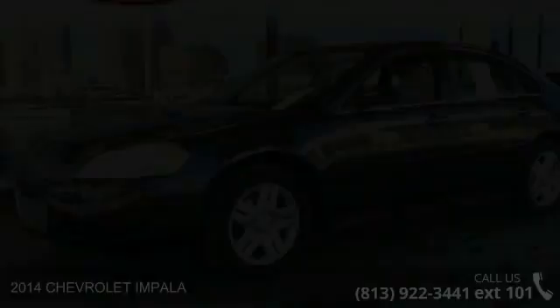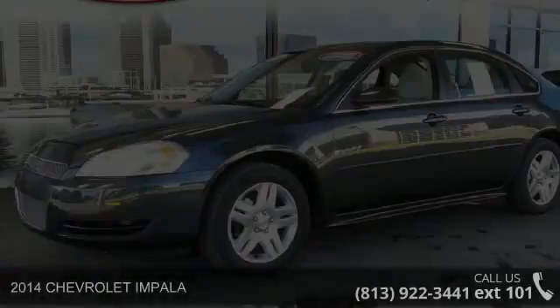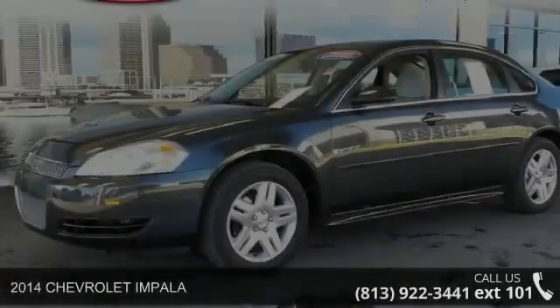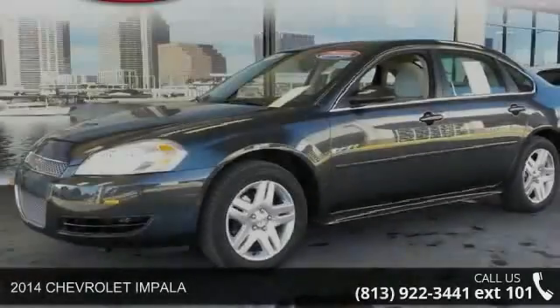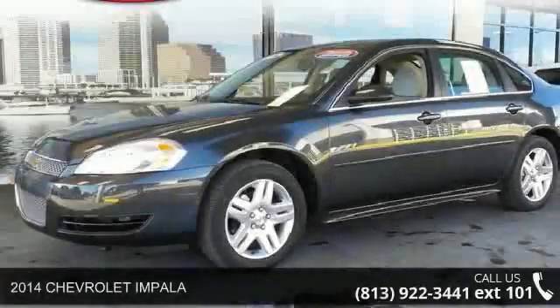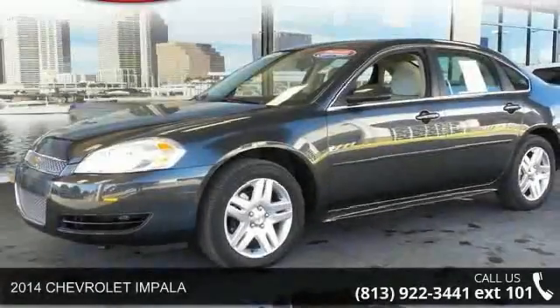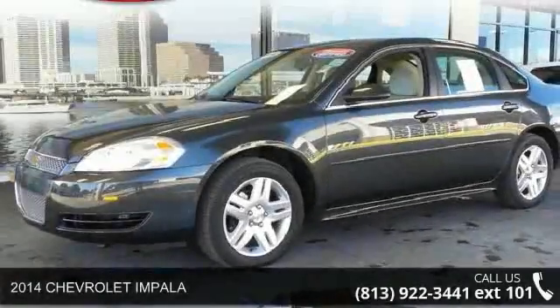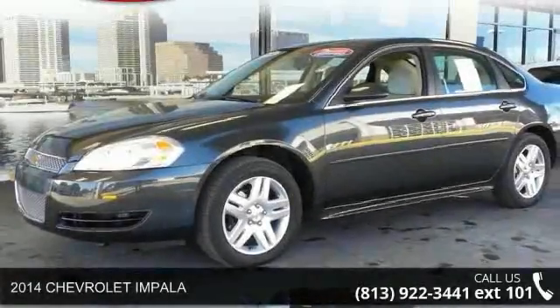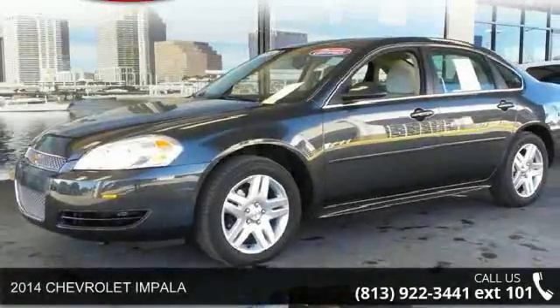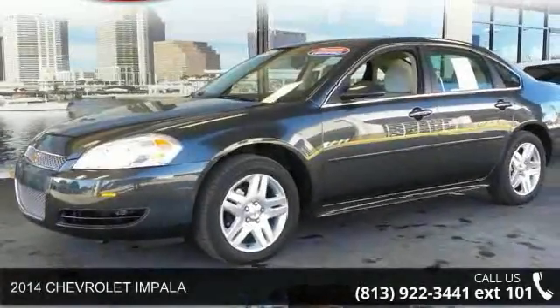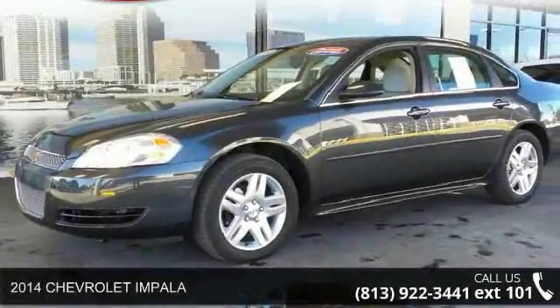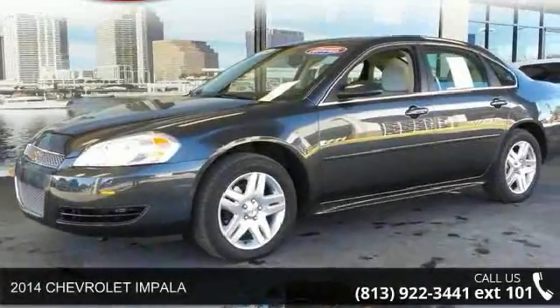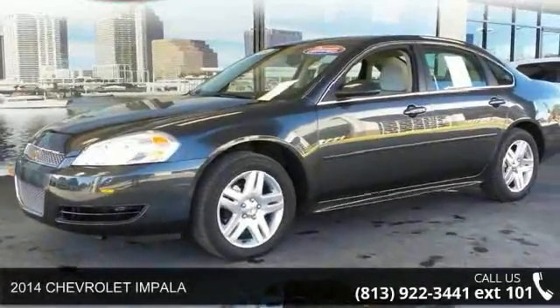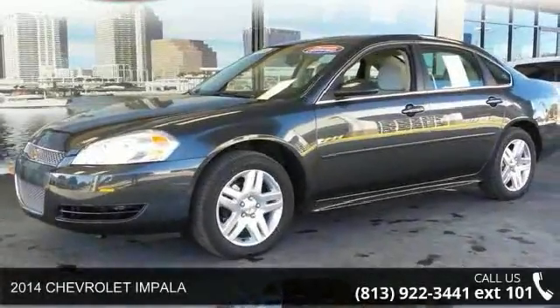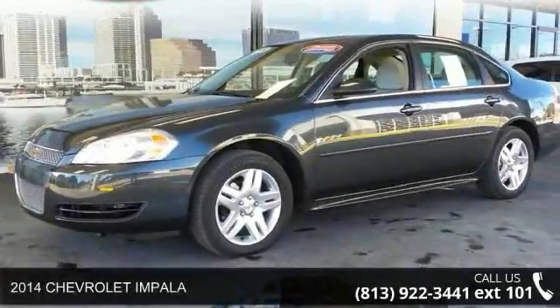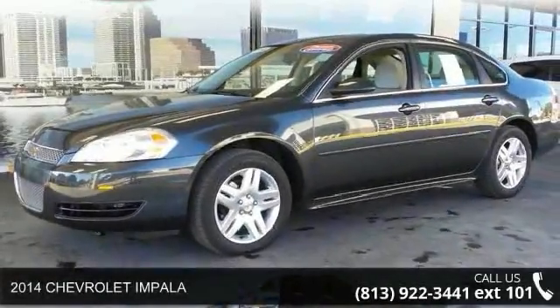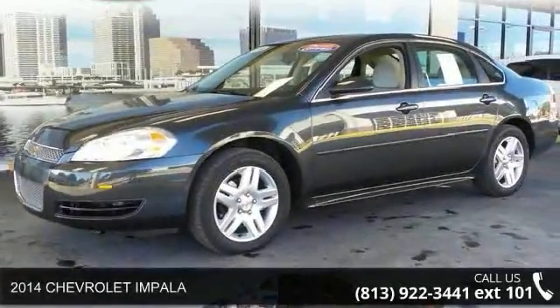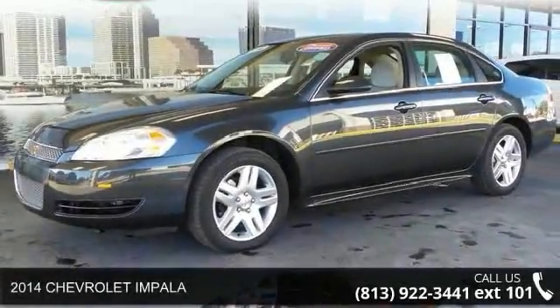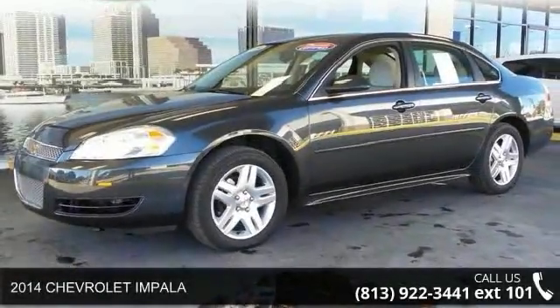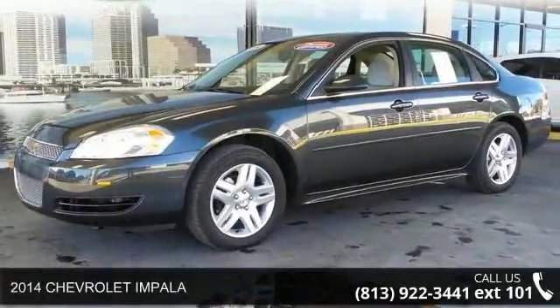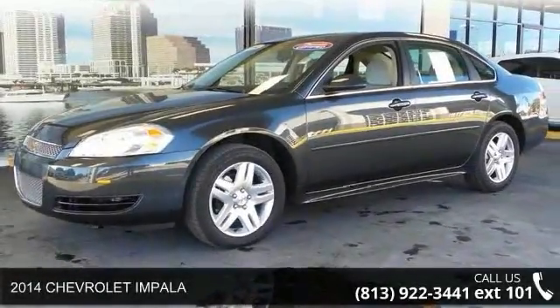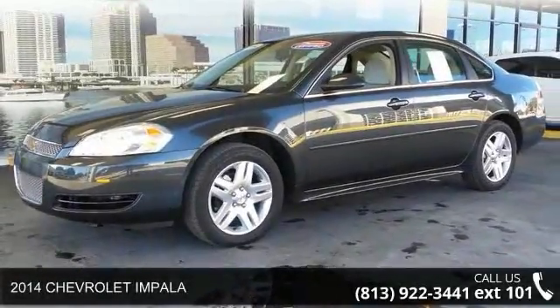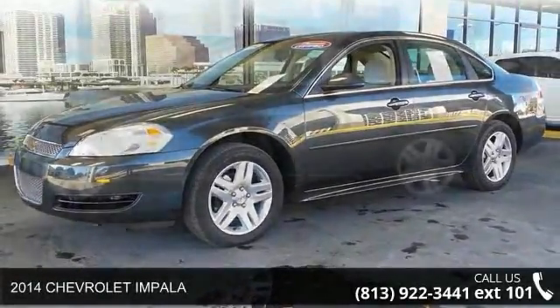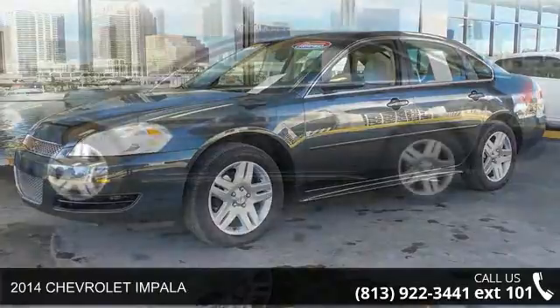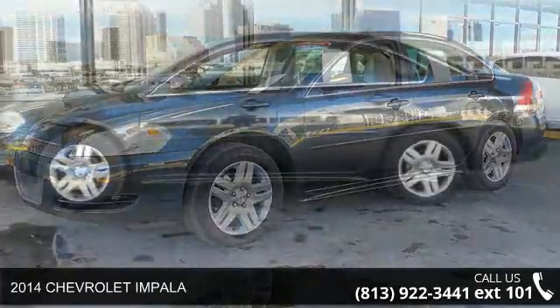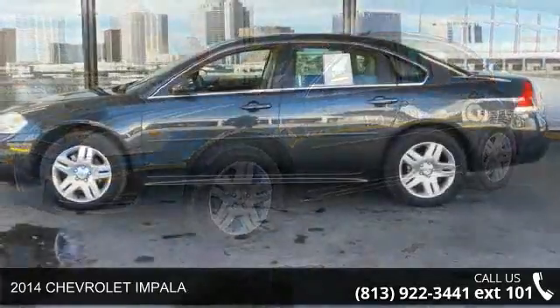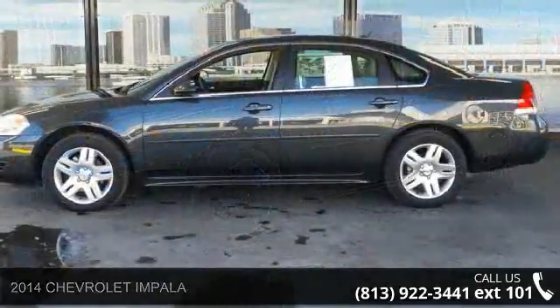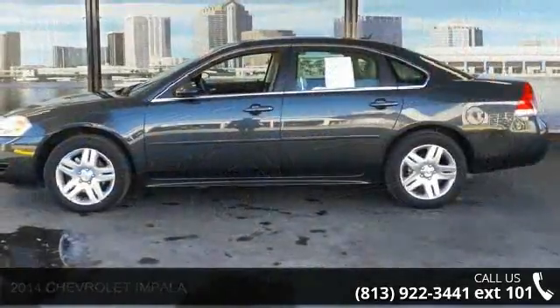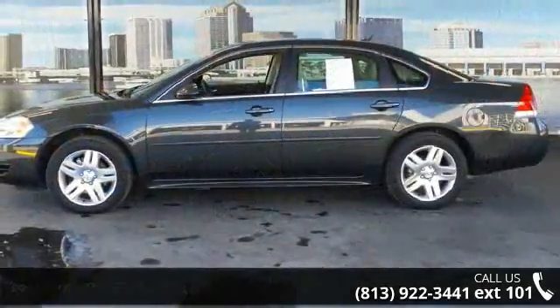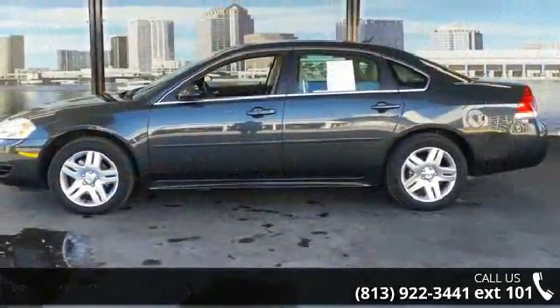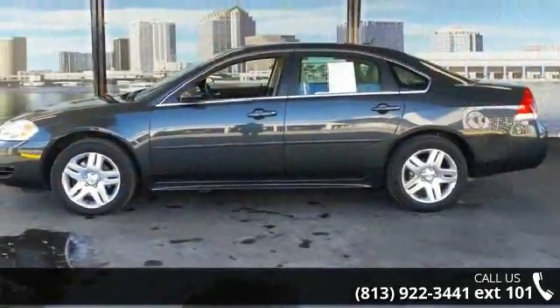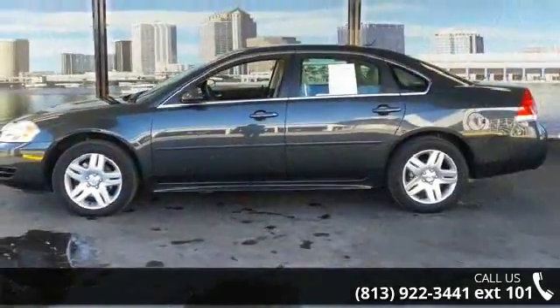Check out this 2014 Chevrolet Impala. If you are looking for a first-rate auto, this one could be yours today.